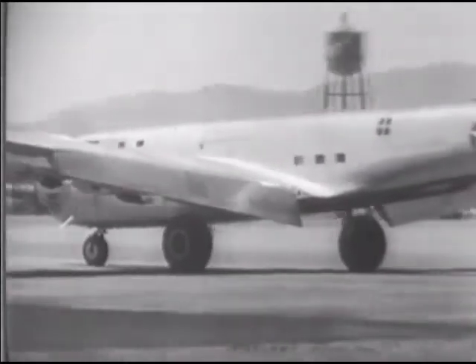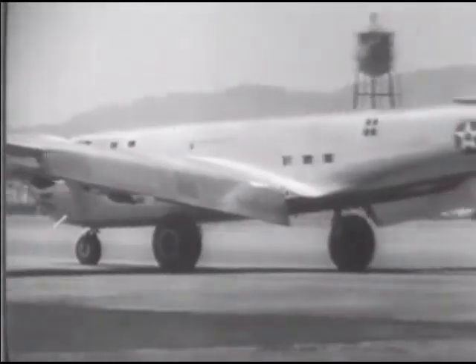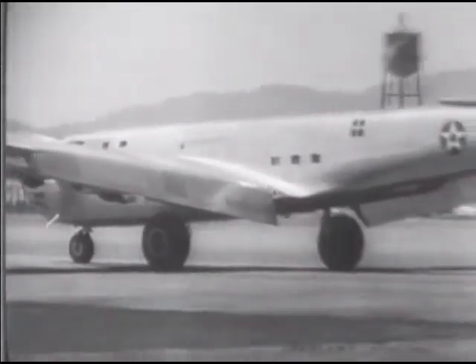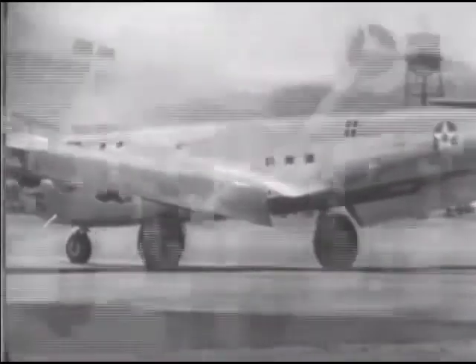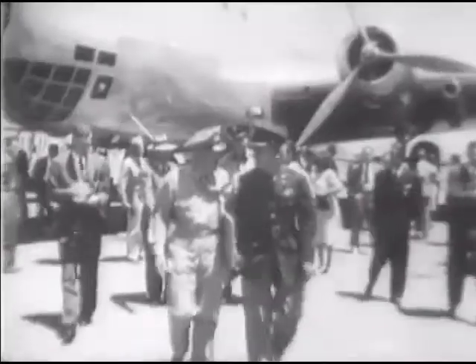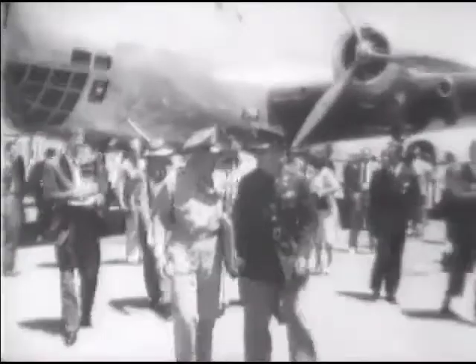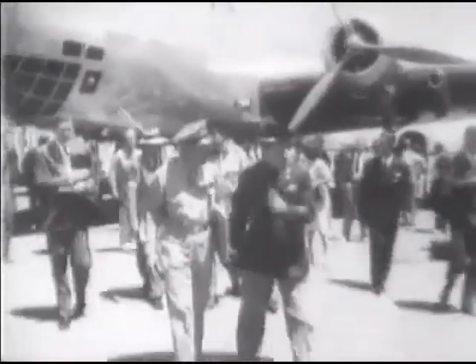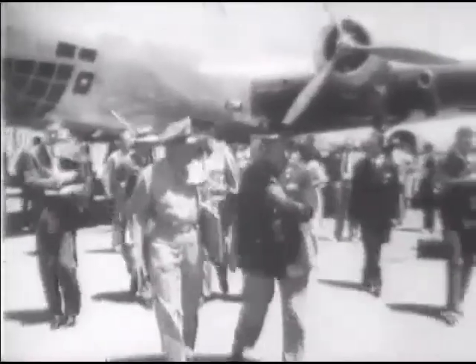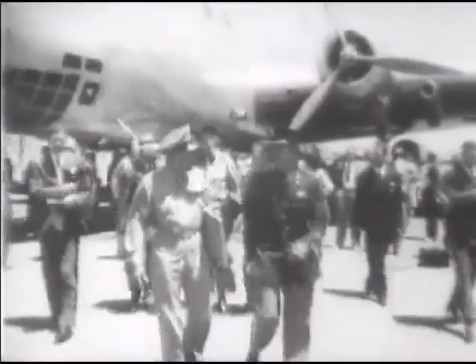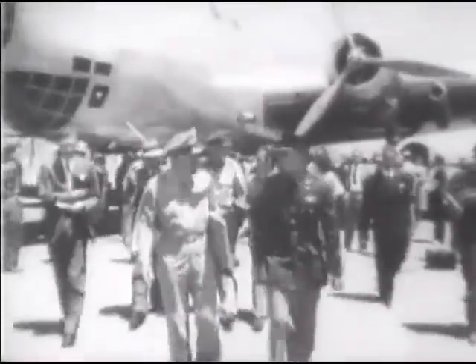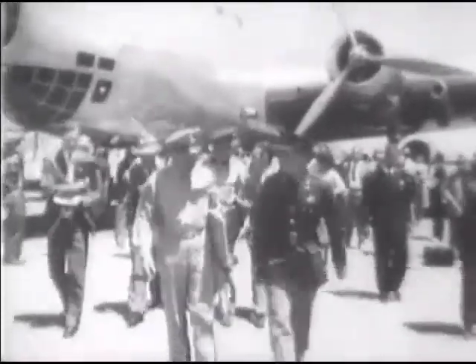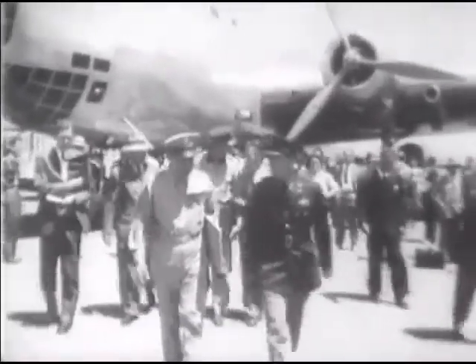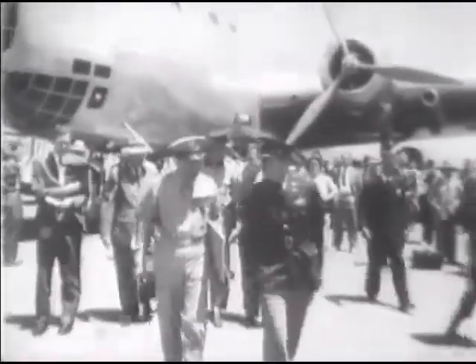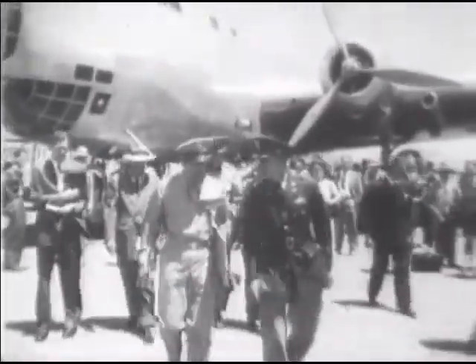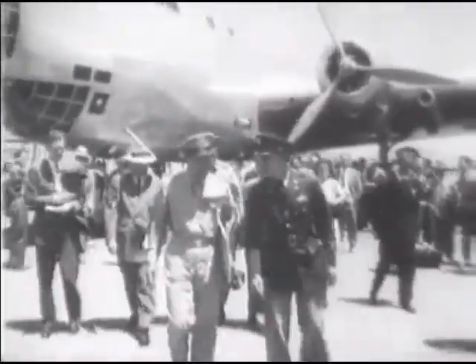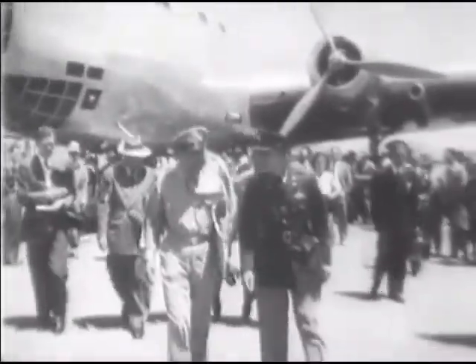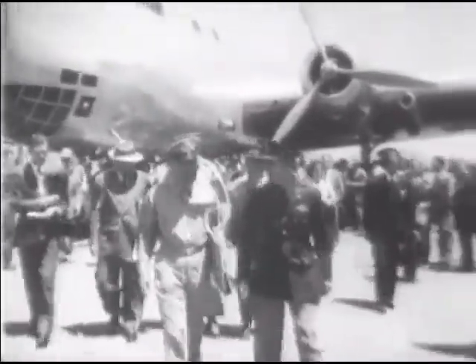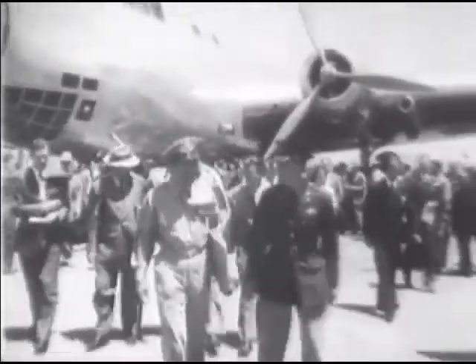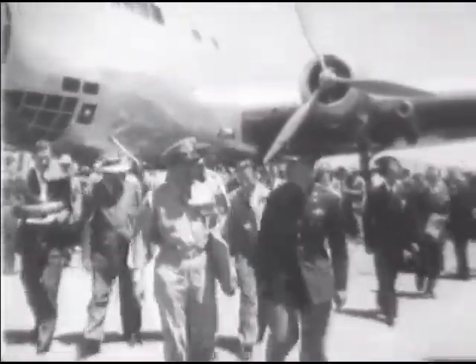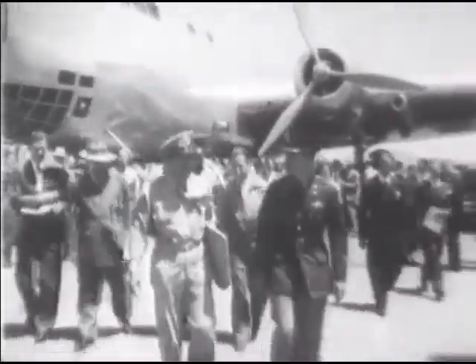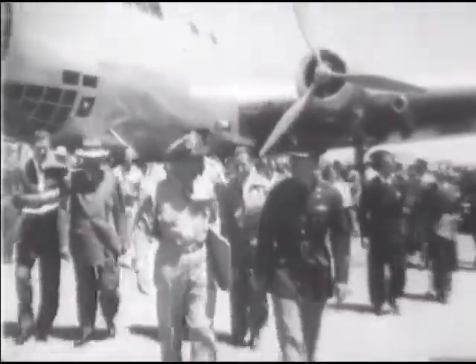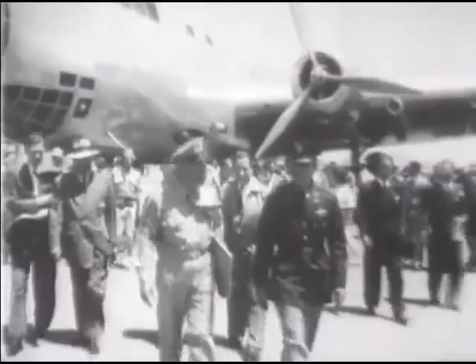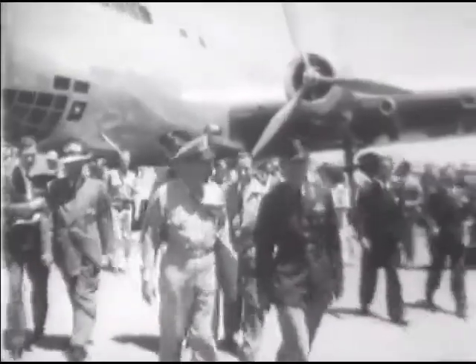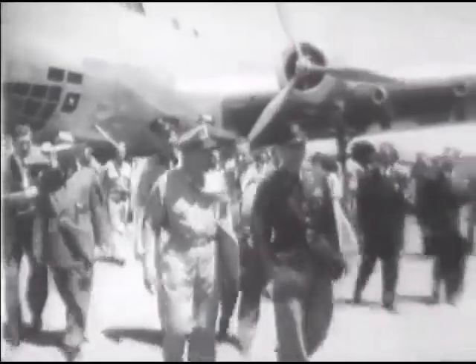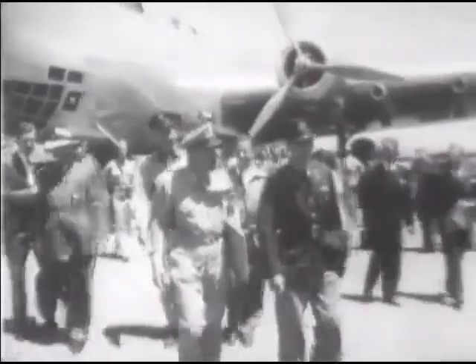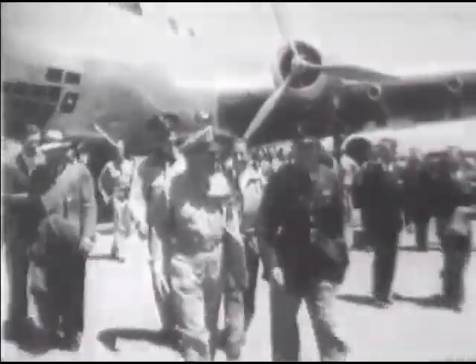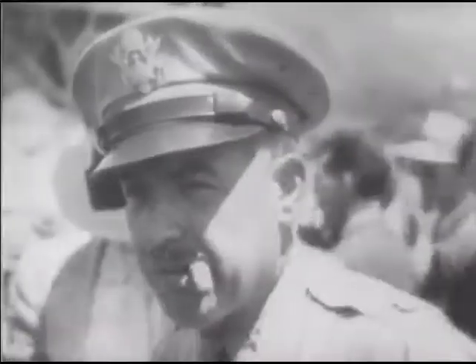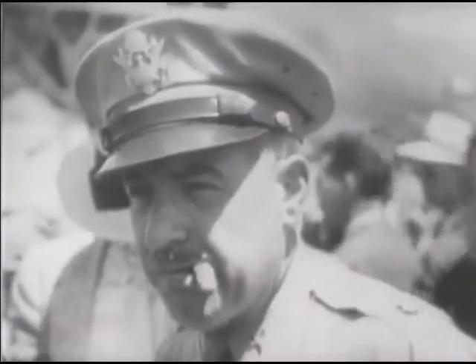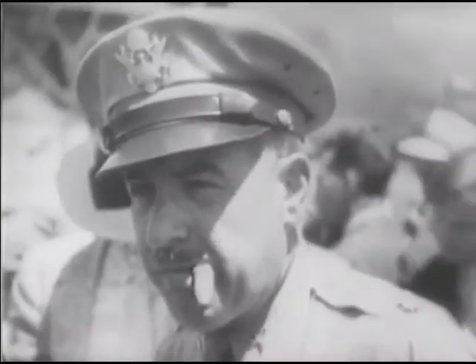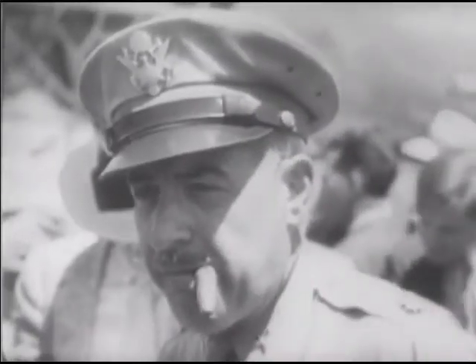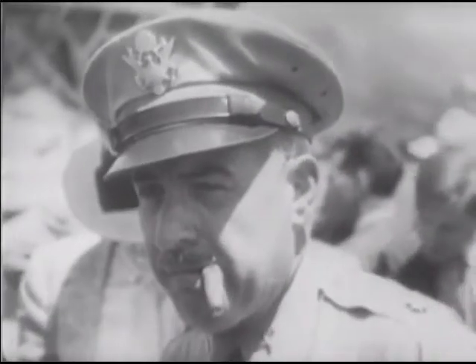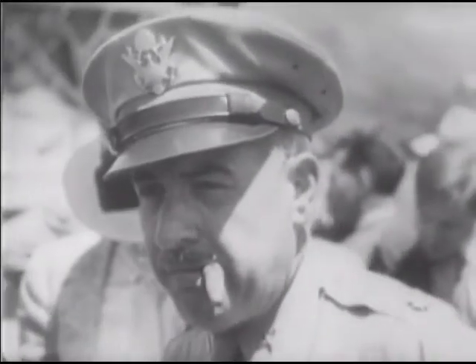Major Stanley Umstead — the U.S. Army's chief test pilot.